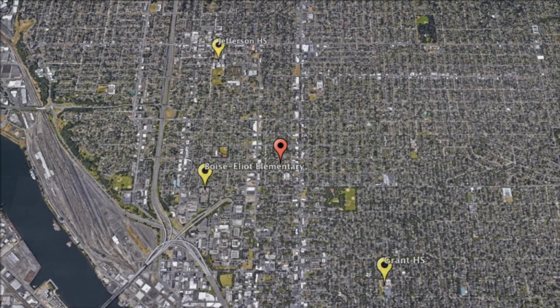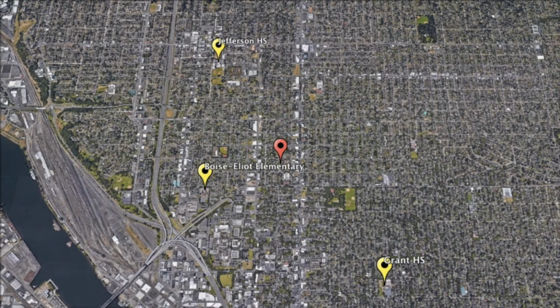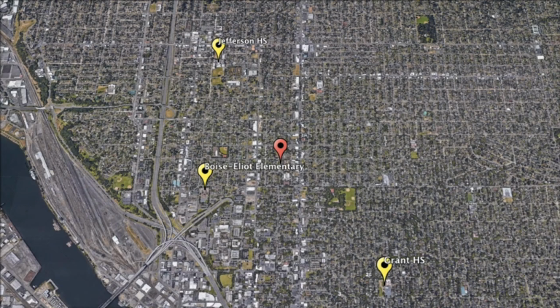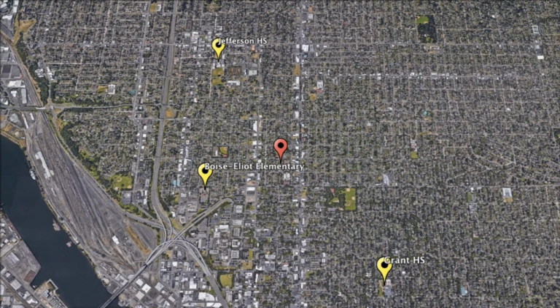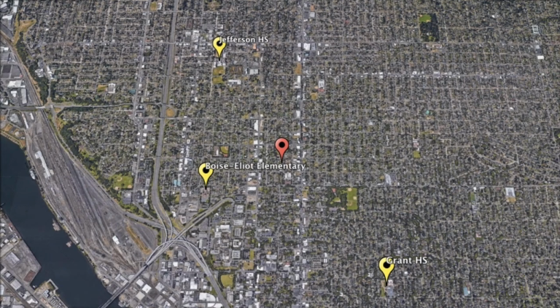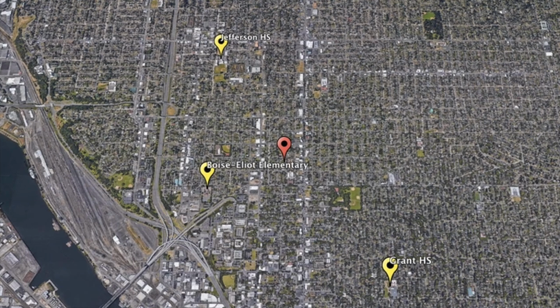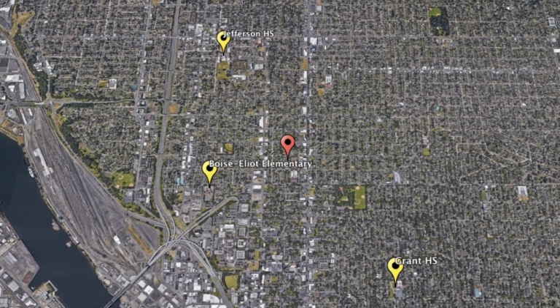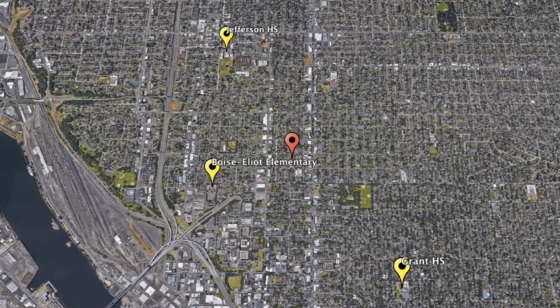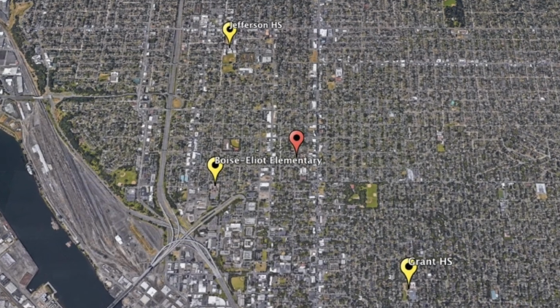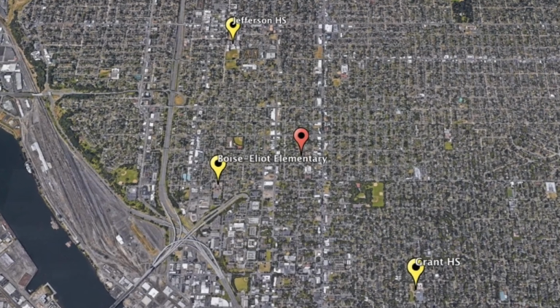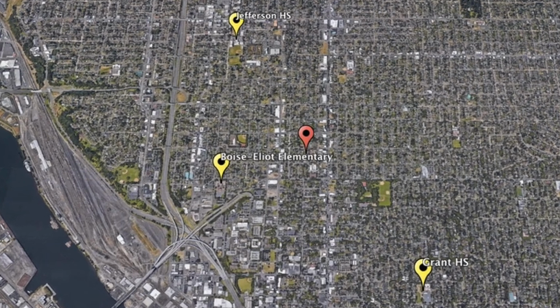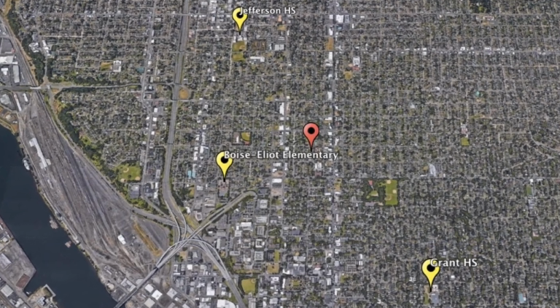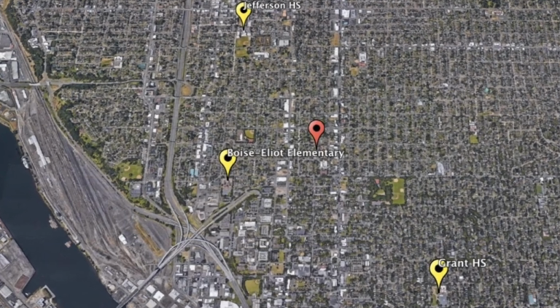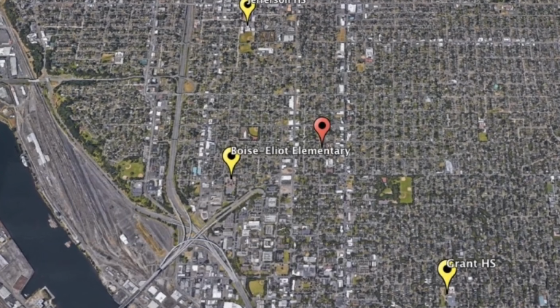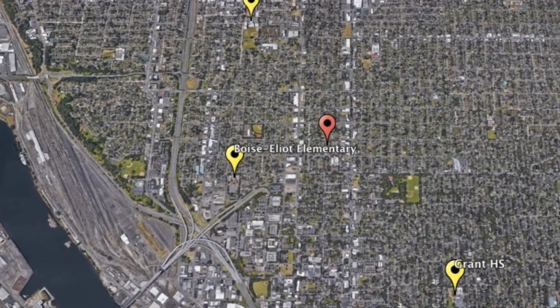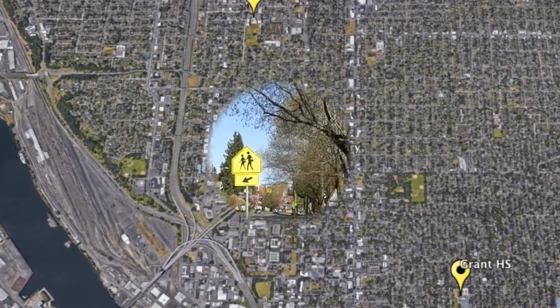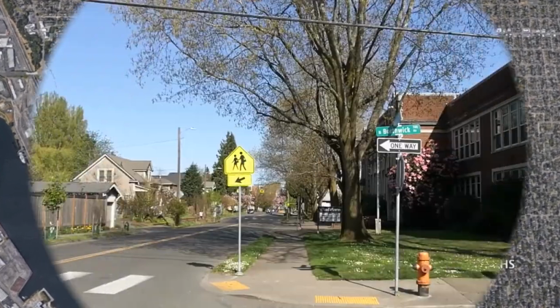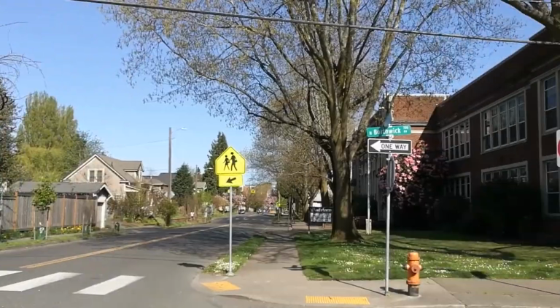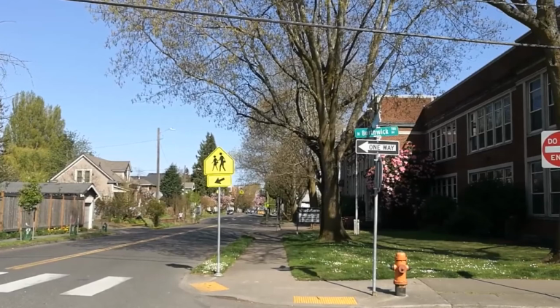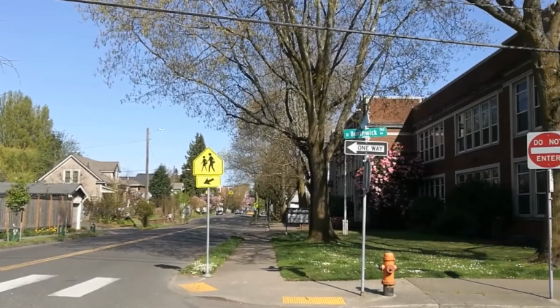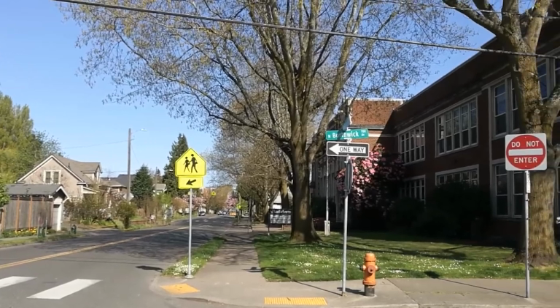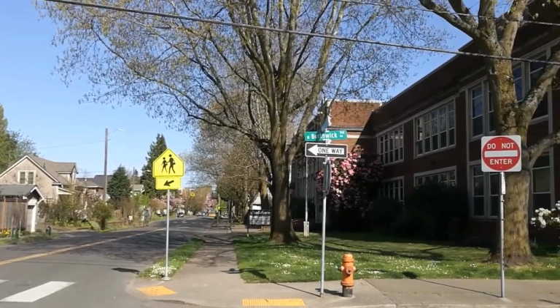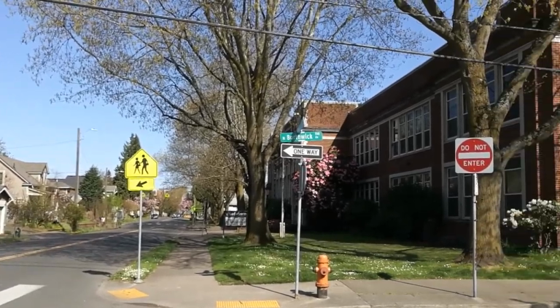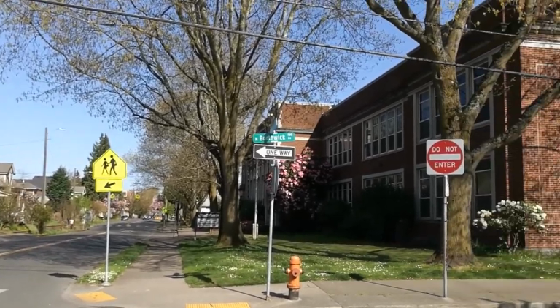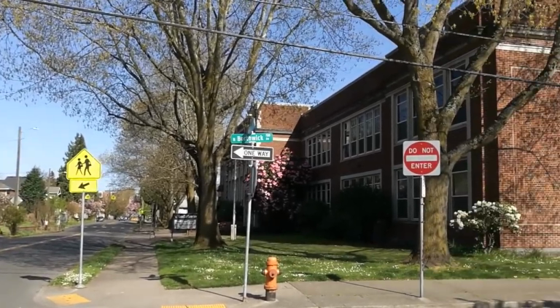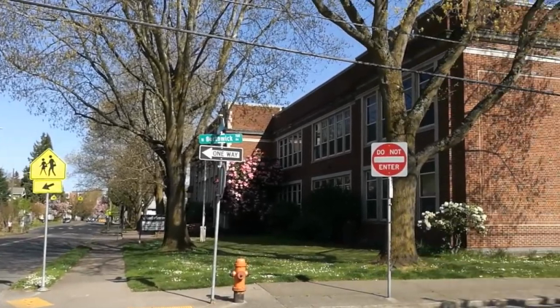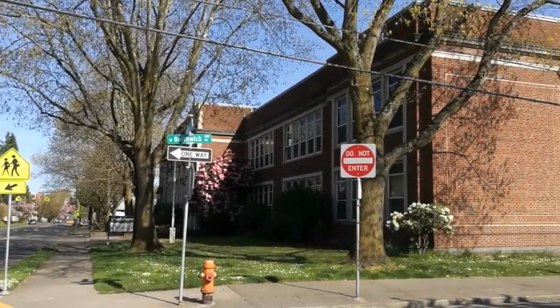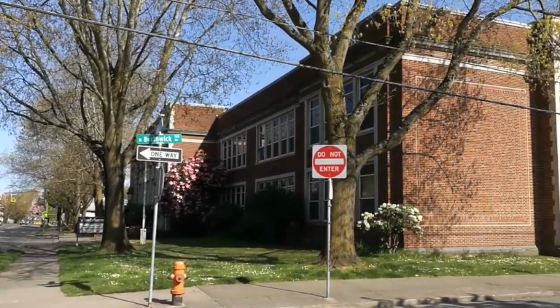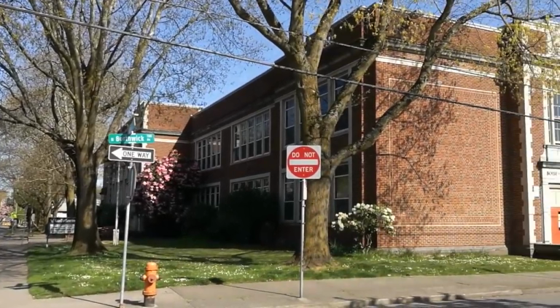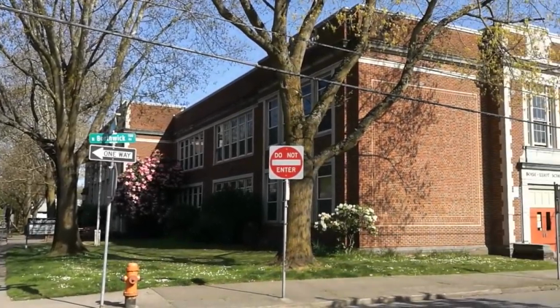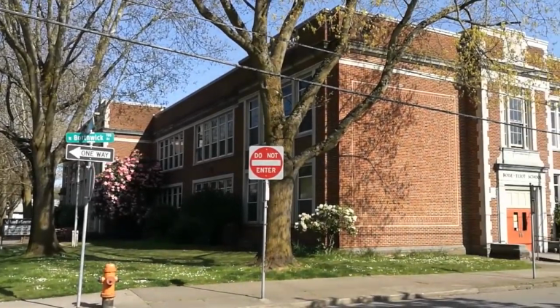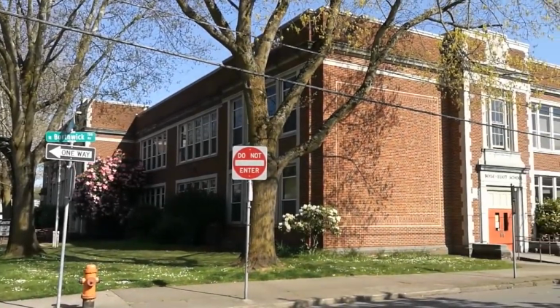It's also well situated between its two high schools, Jefferson and Grant, and is not far from the Boise Elliott Elementary and Middle School.